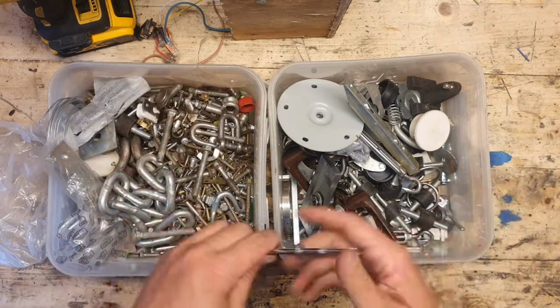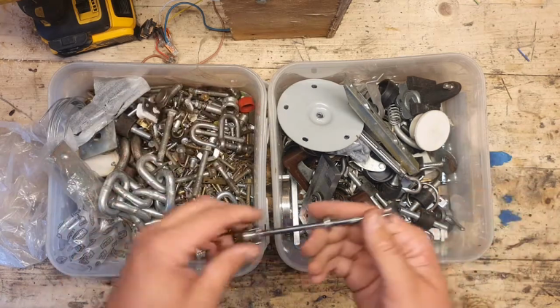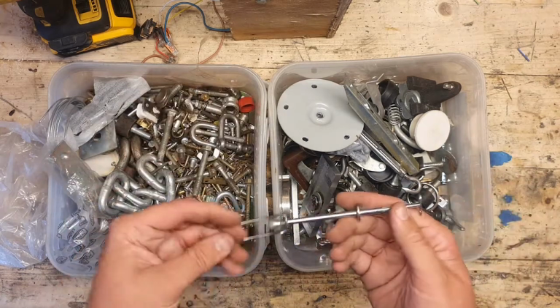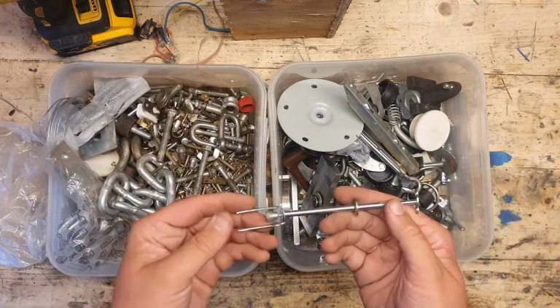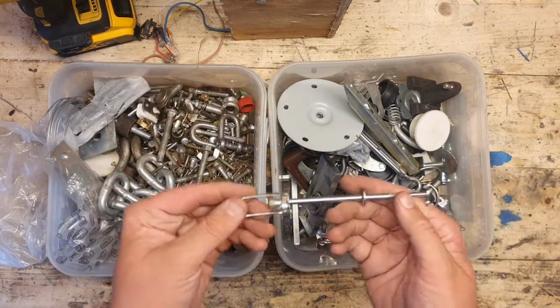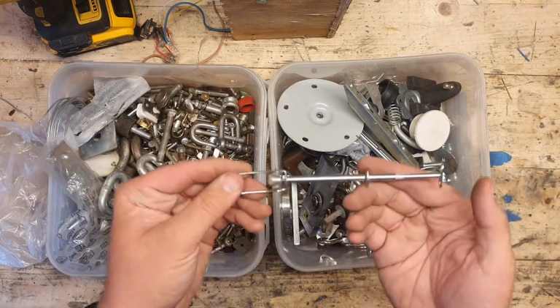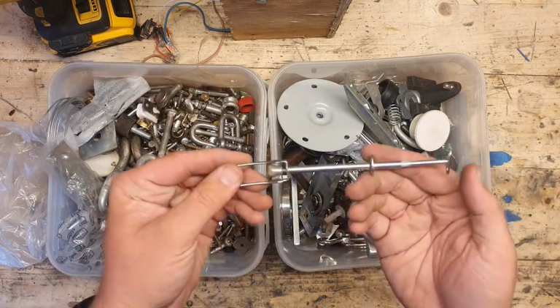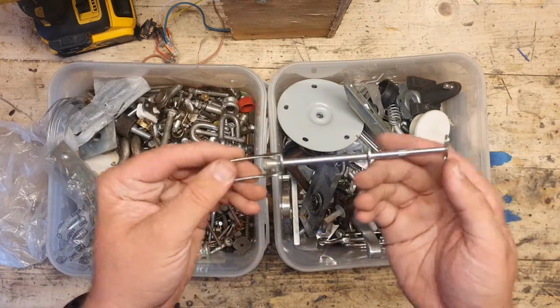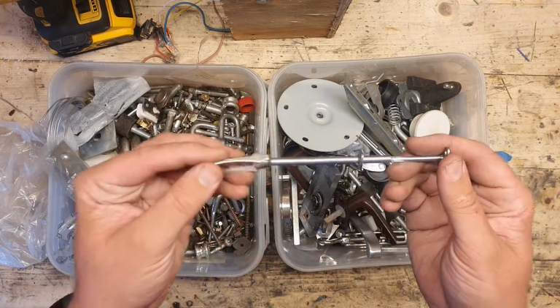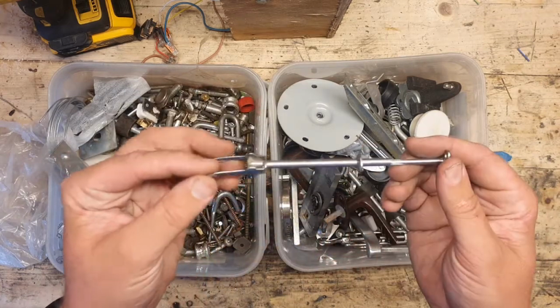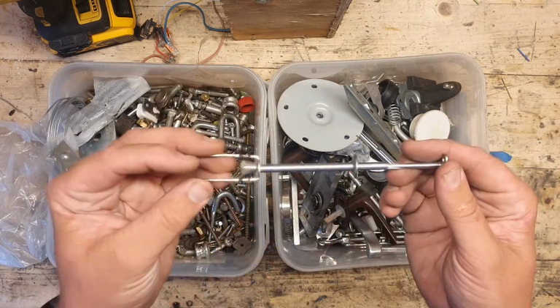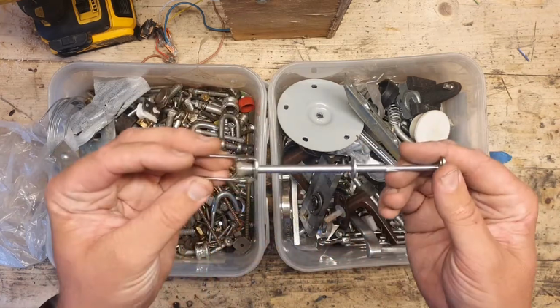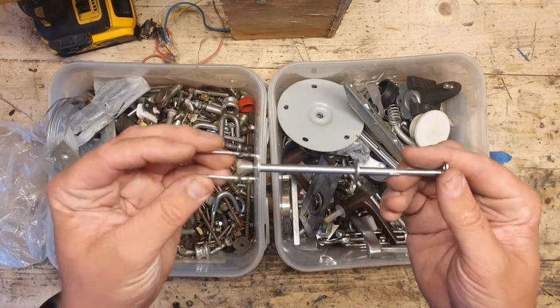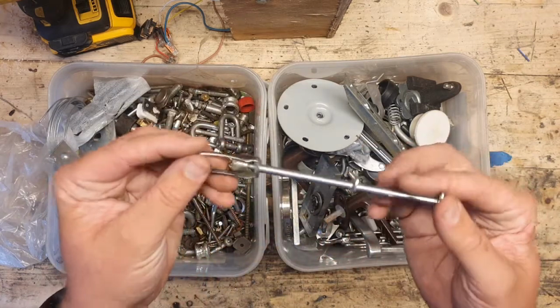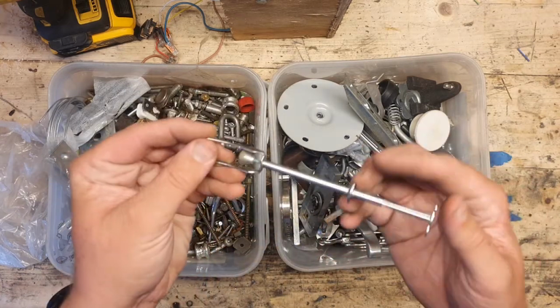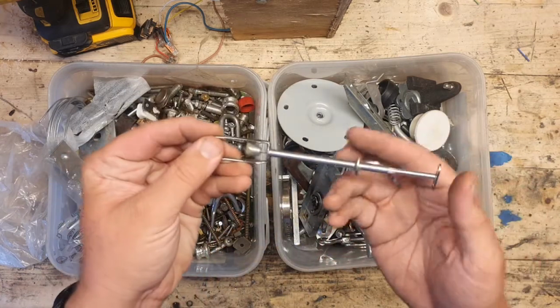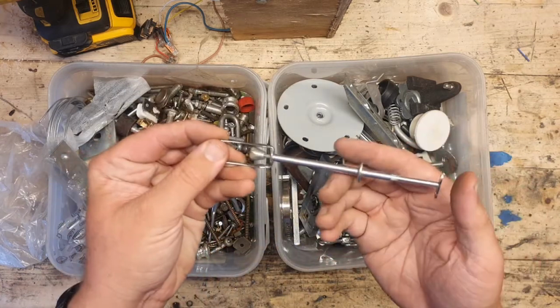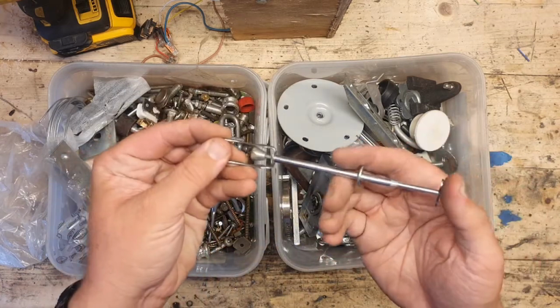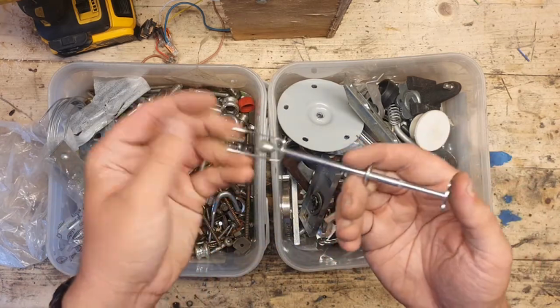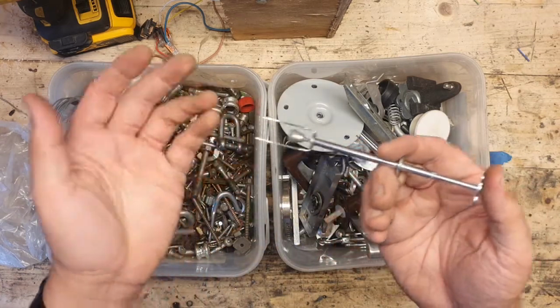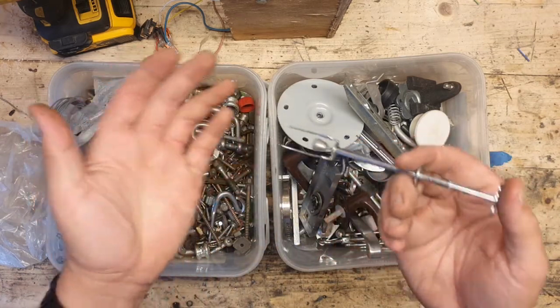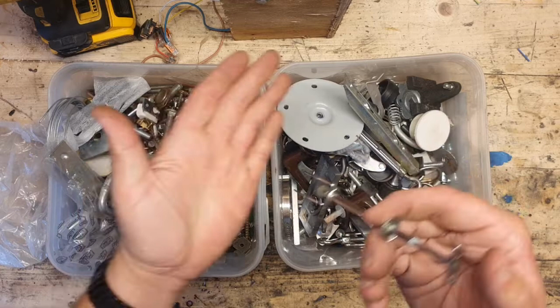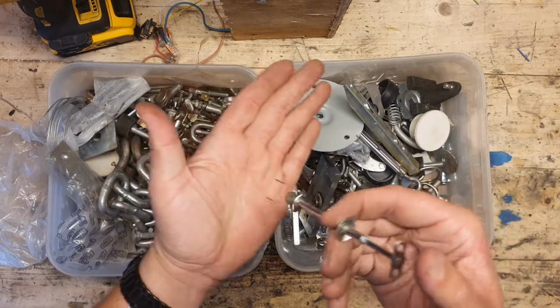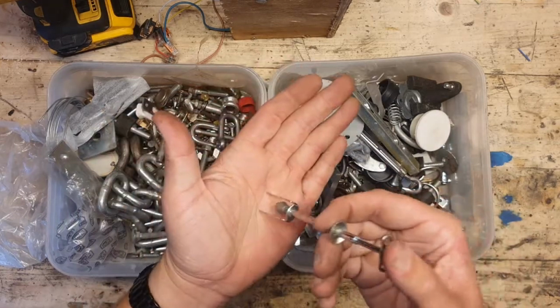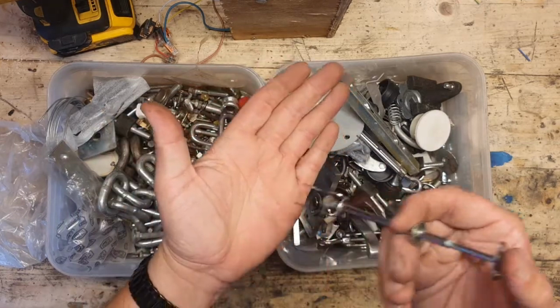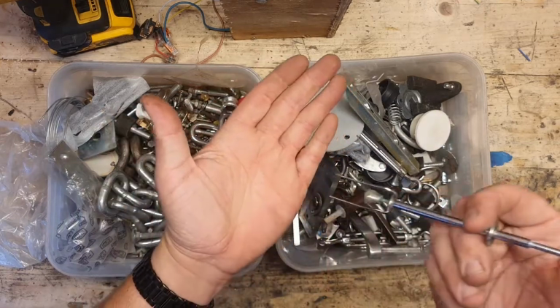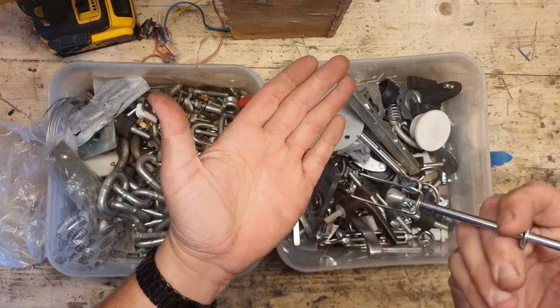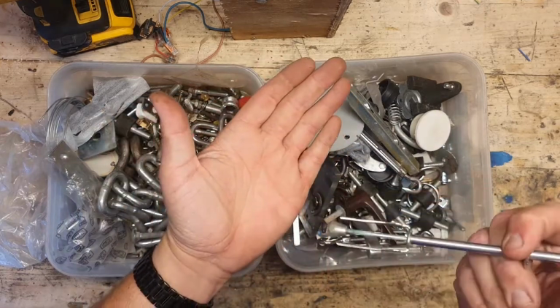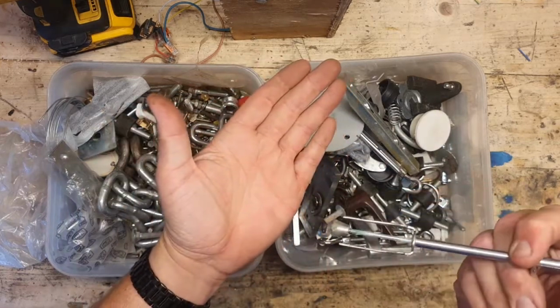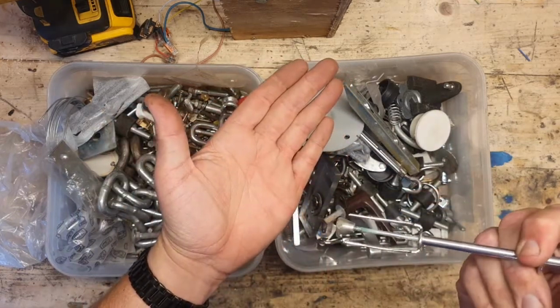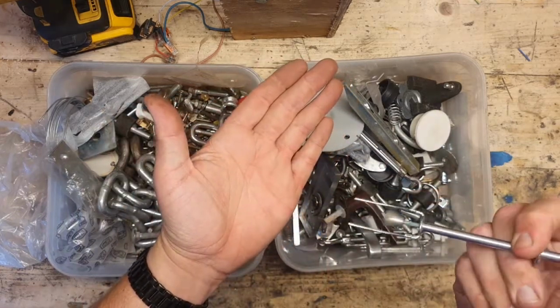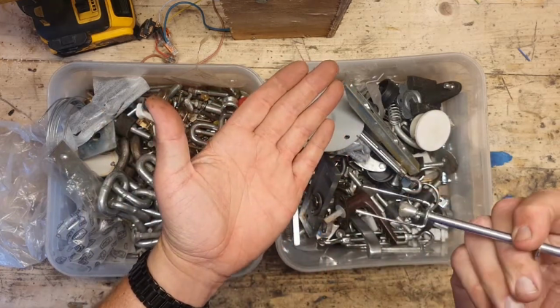And even this — I think this is an old cheese thing. Stab it, push it off.